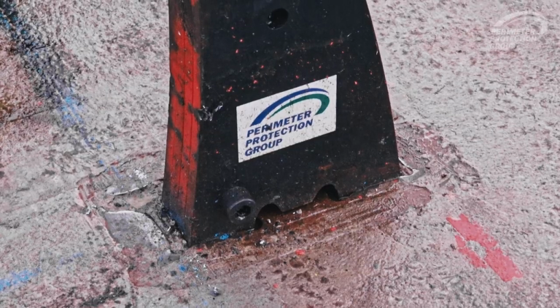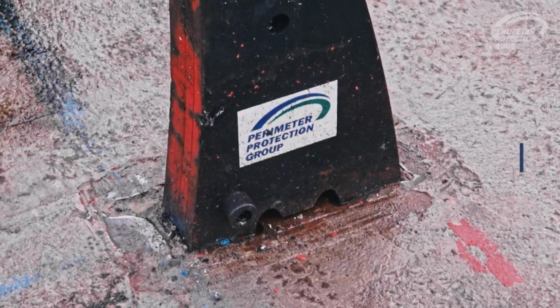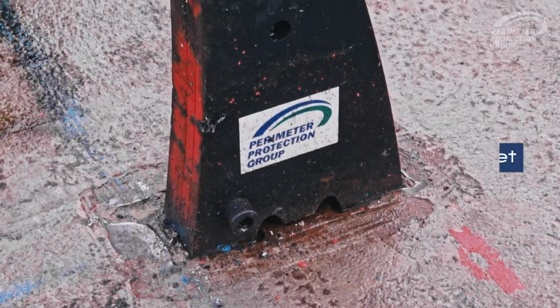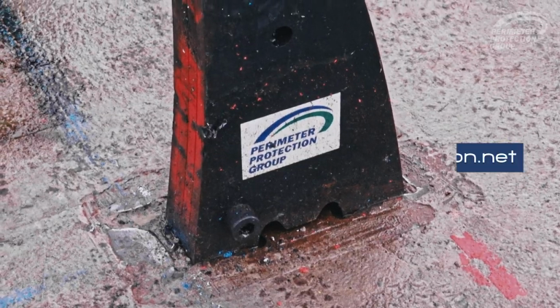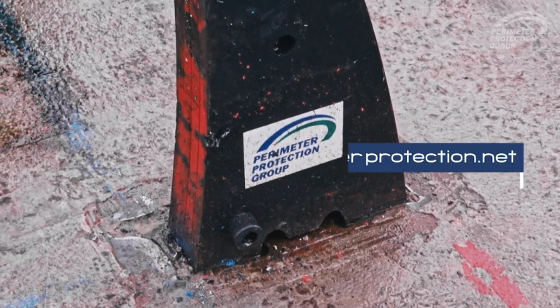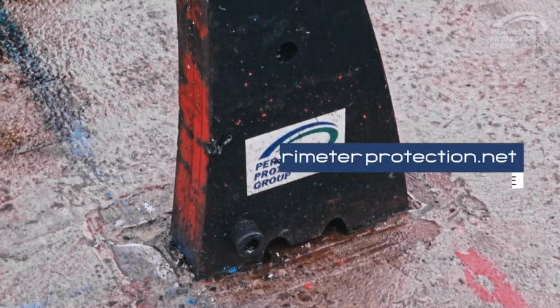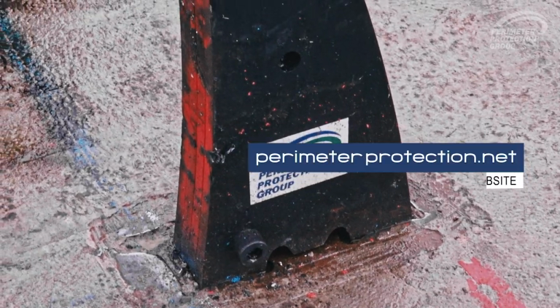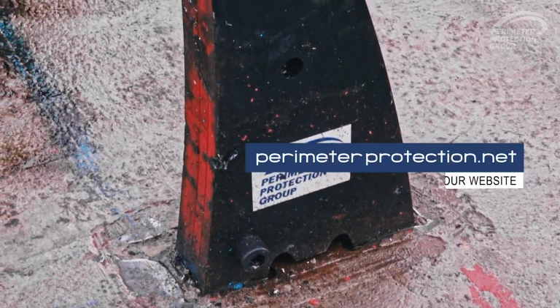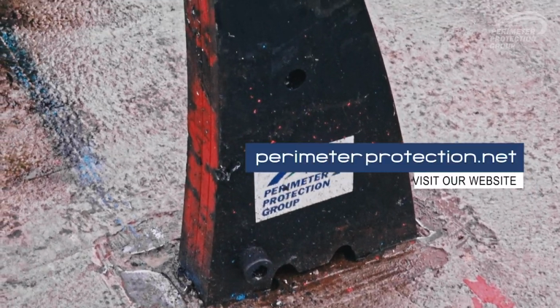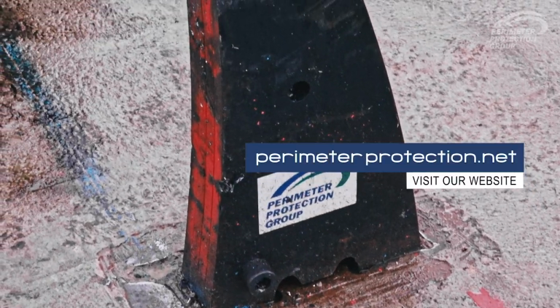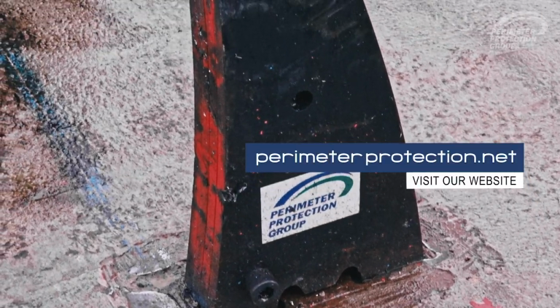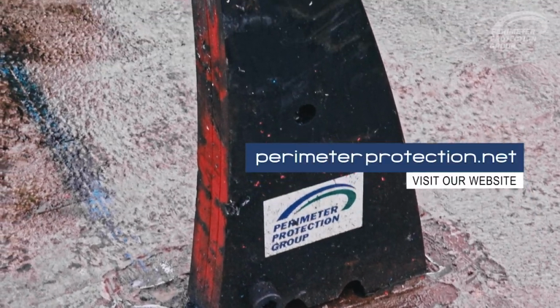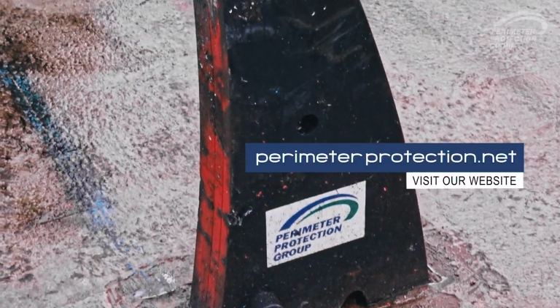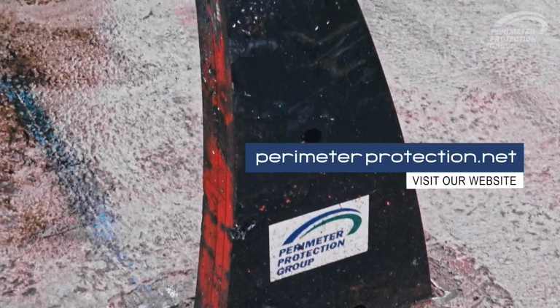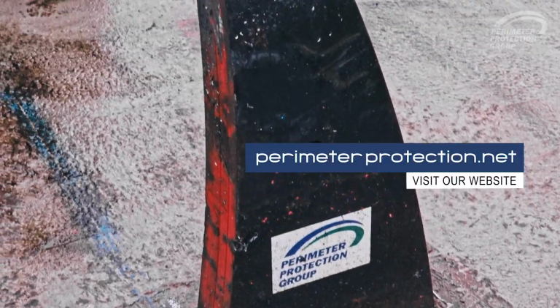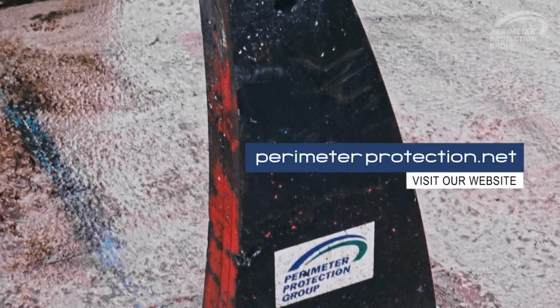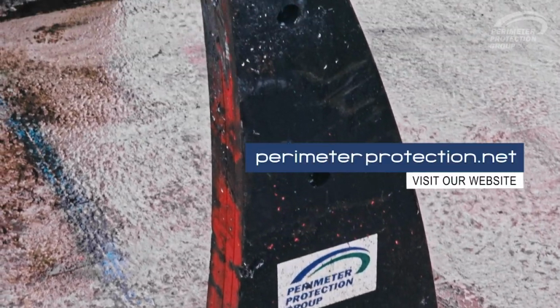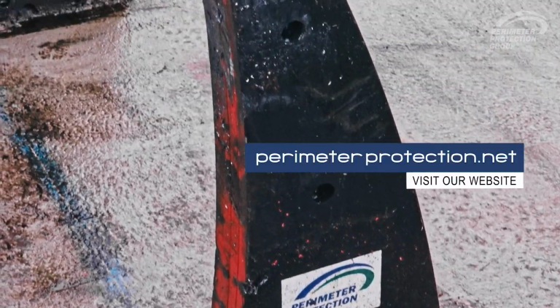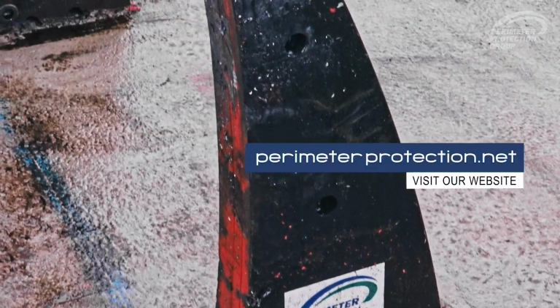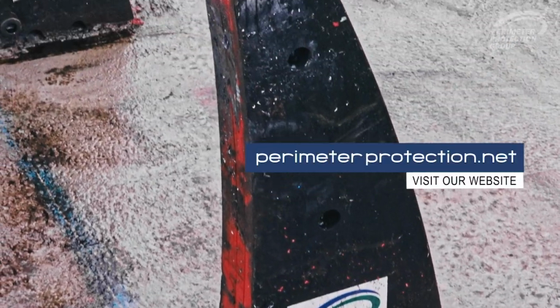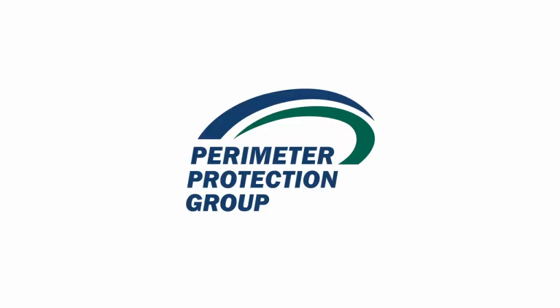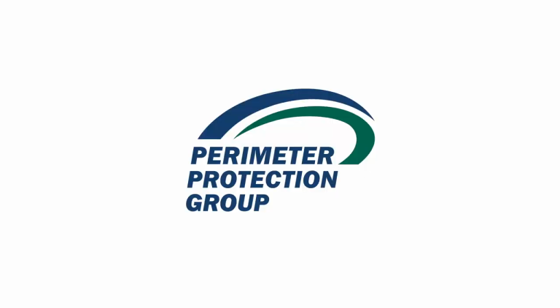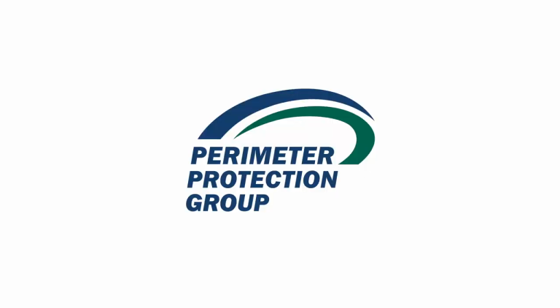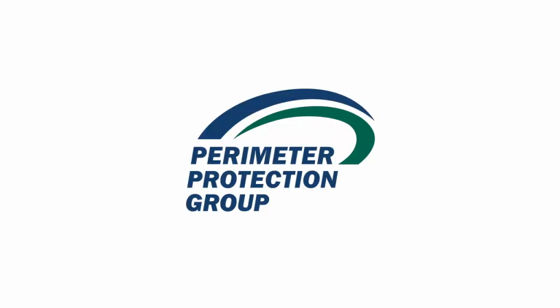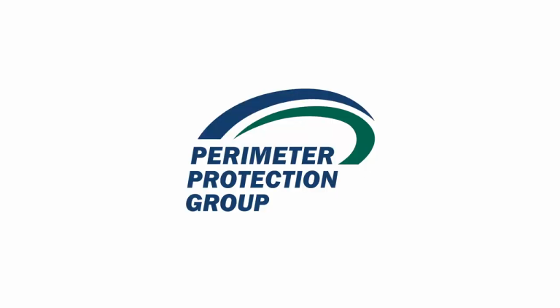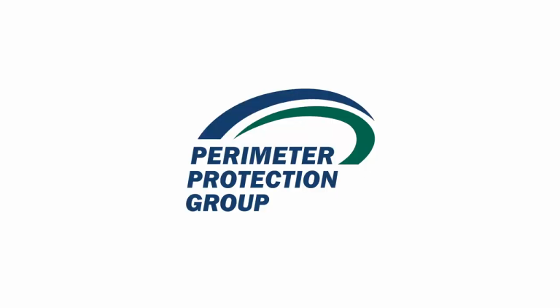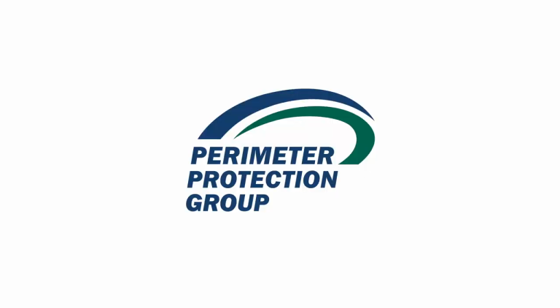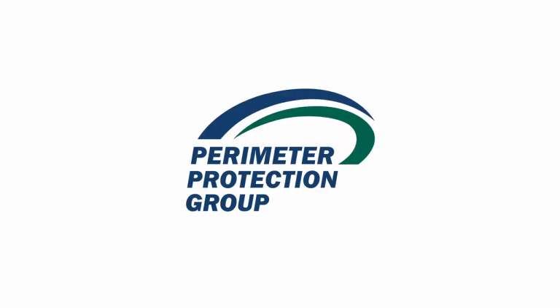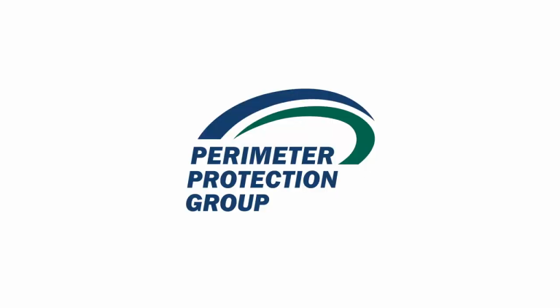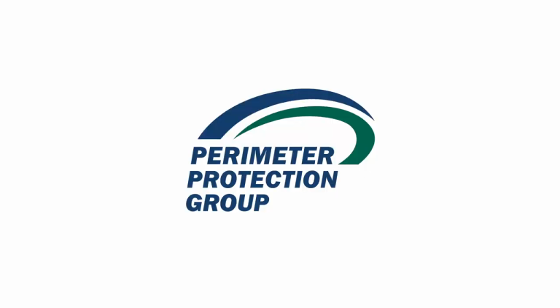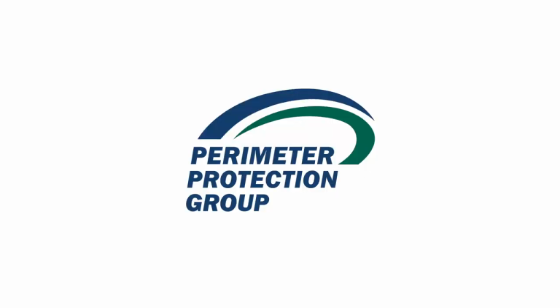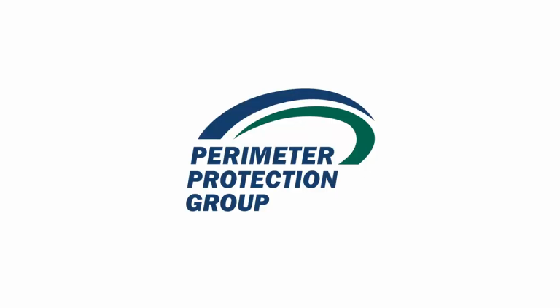For more information, visit our website. Perimeter Protection Group.